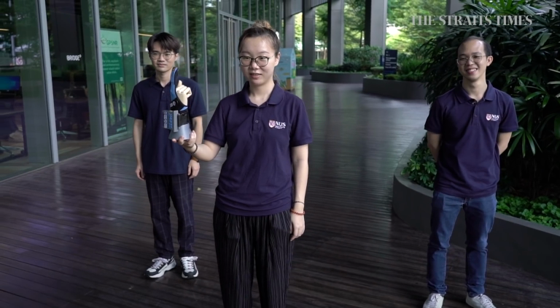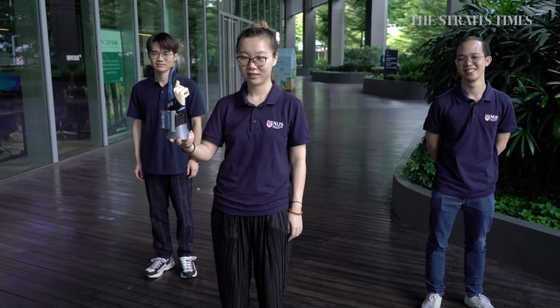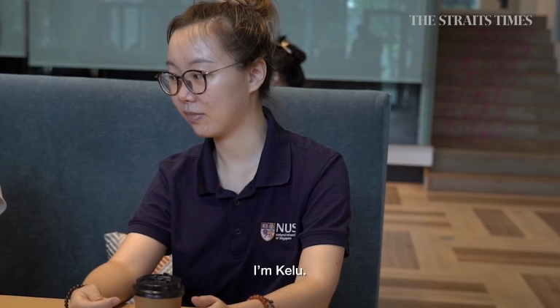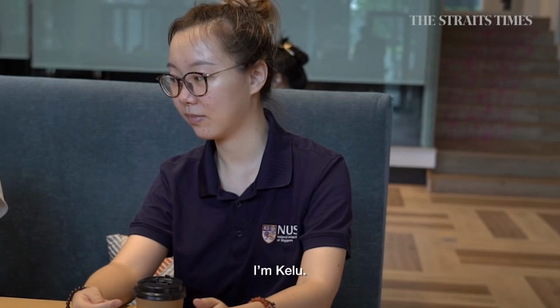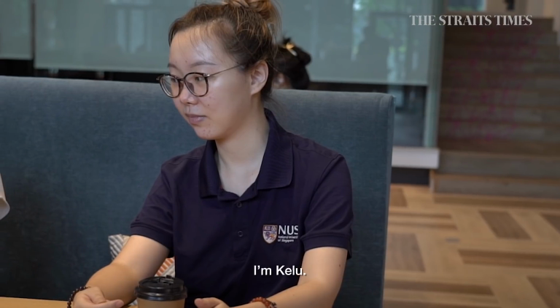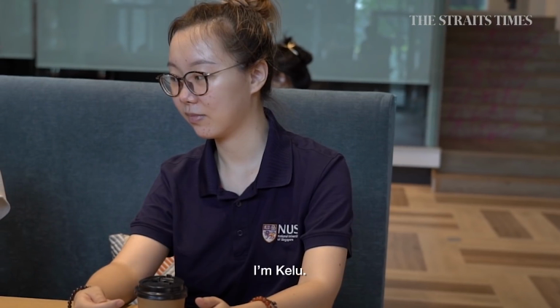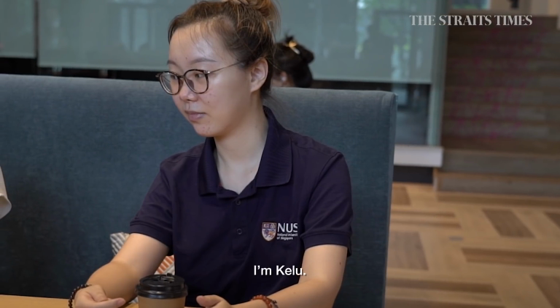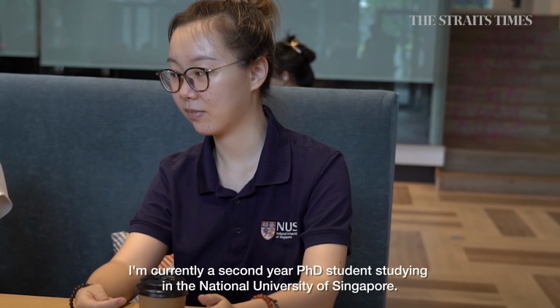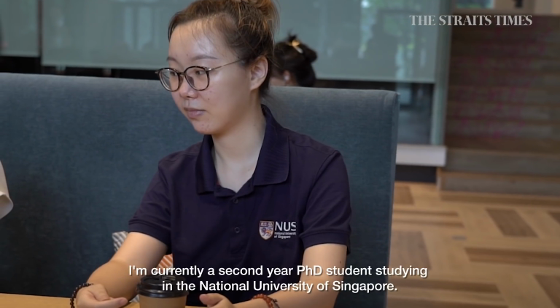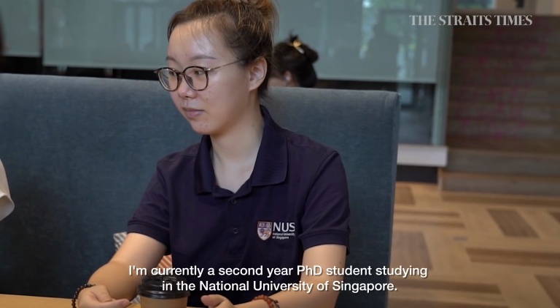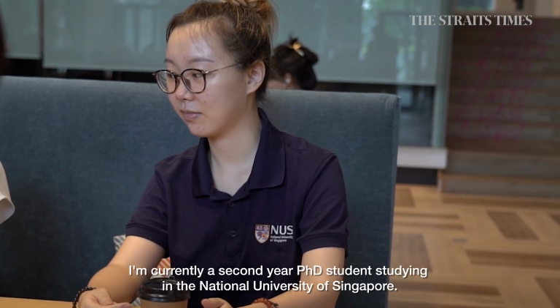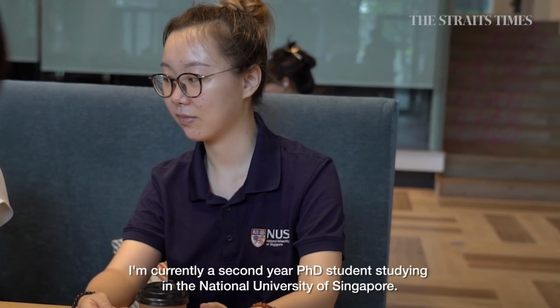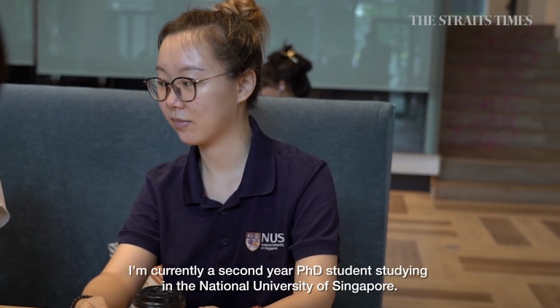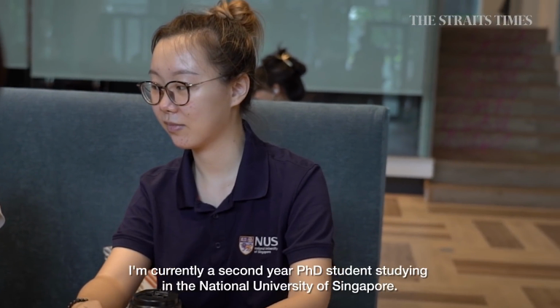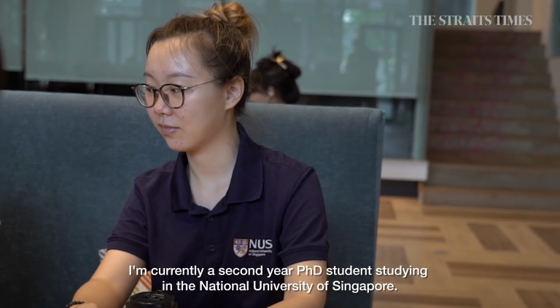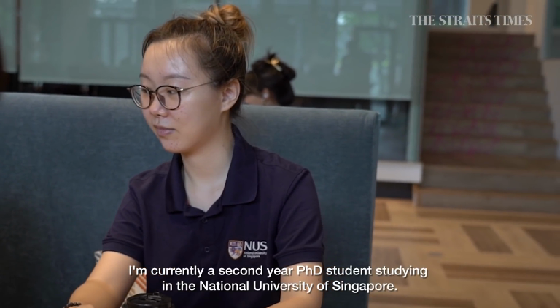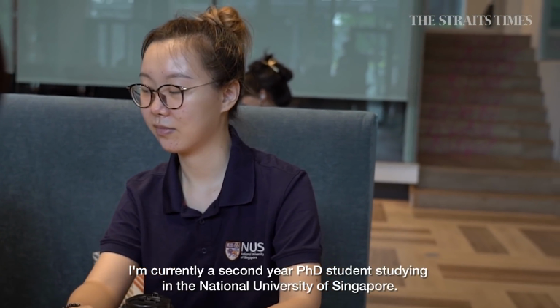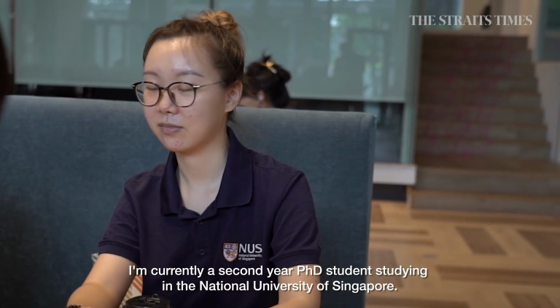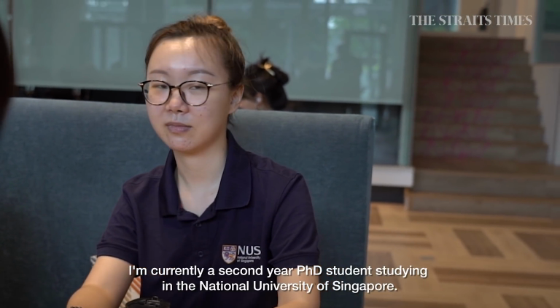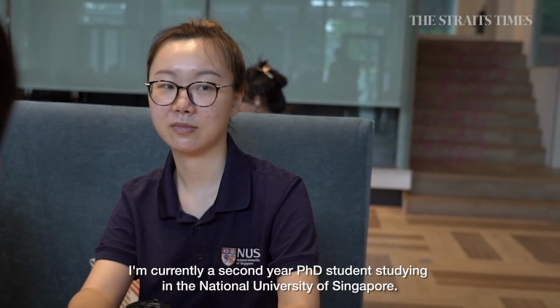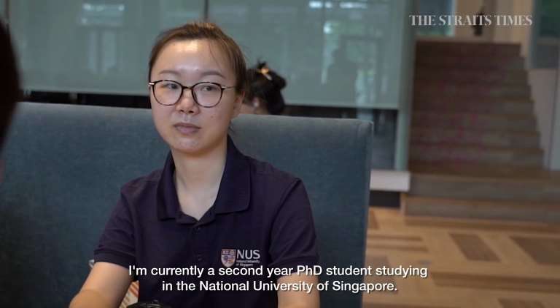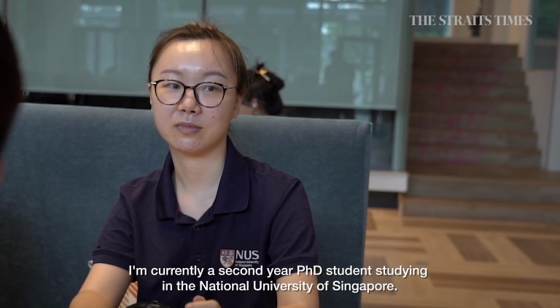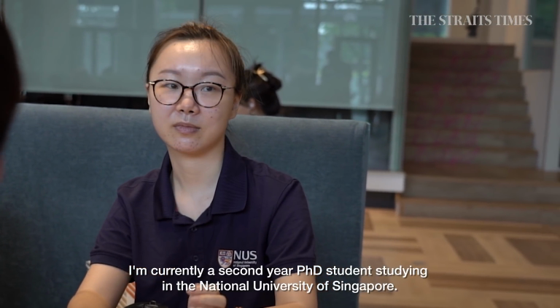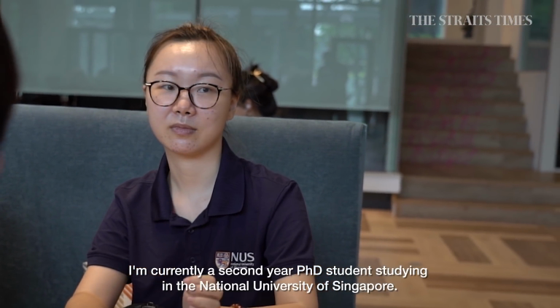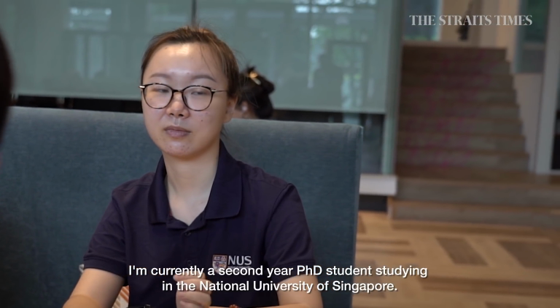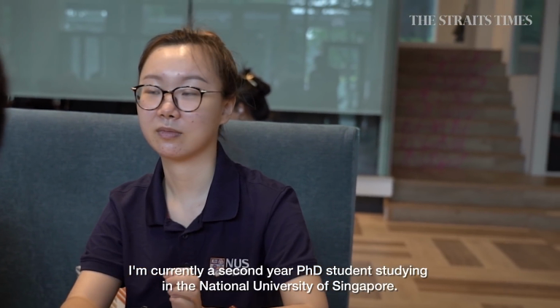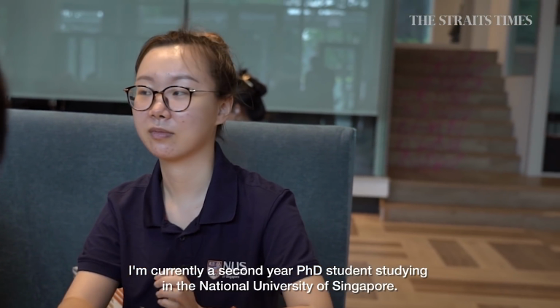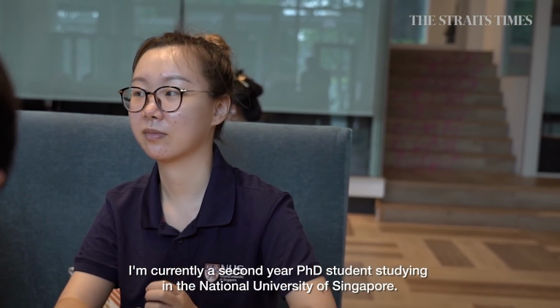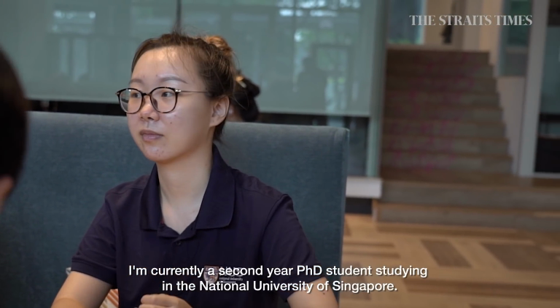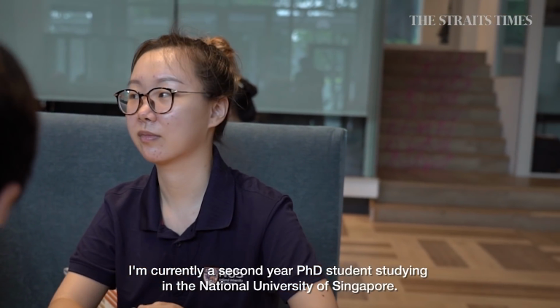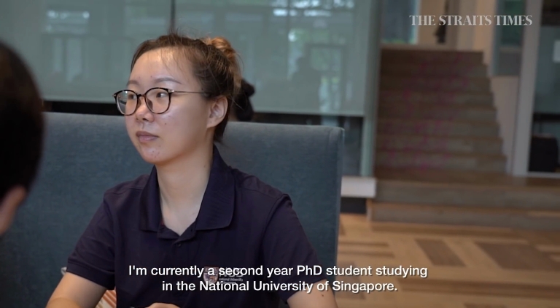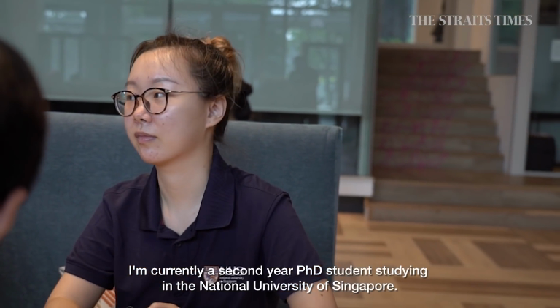I'm Koh Lu, a second year PhD student studying at the National University of Singapore.